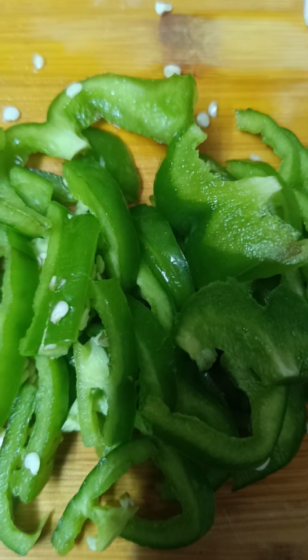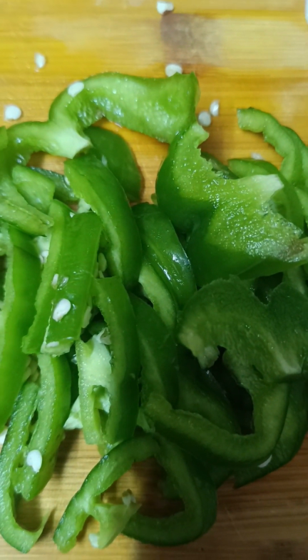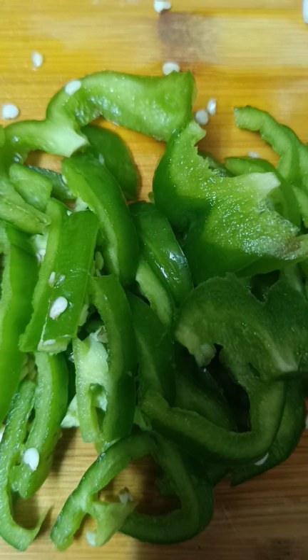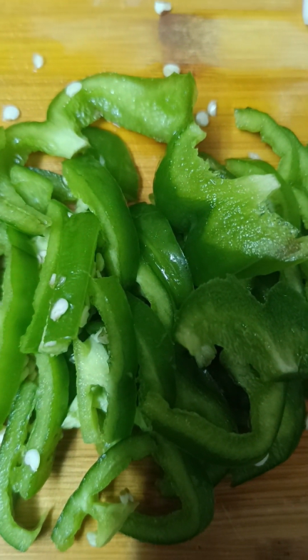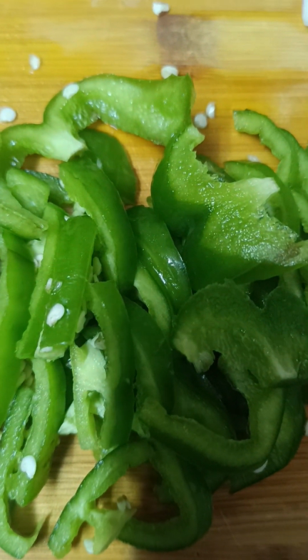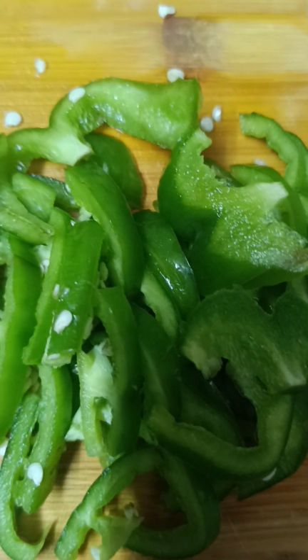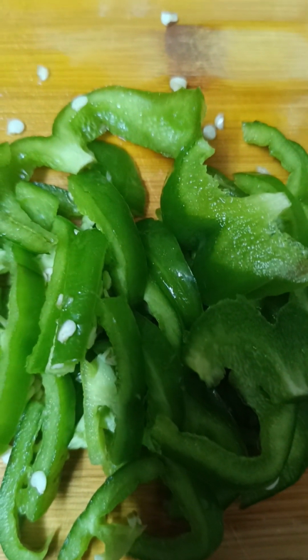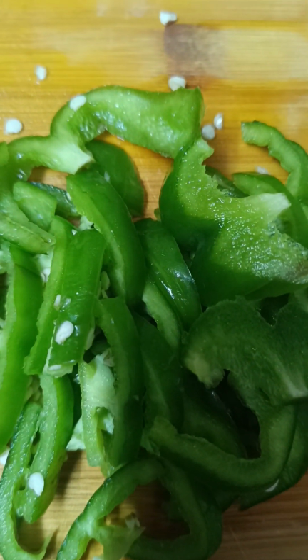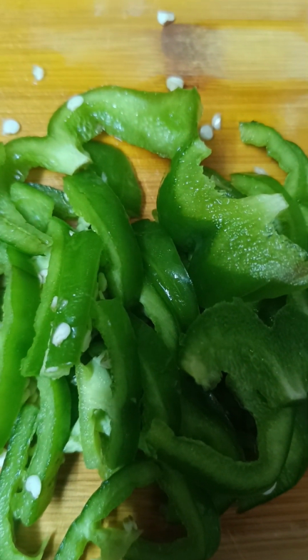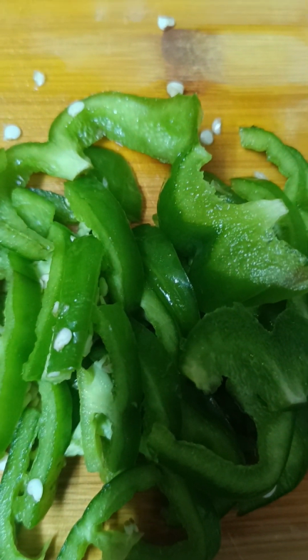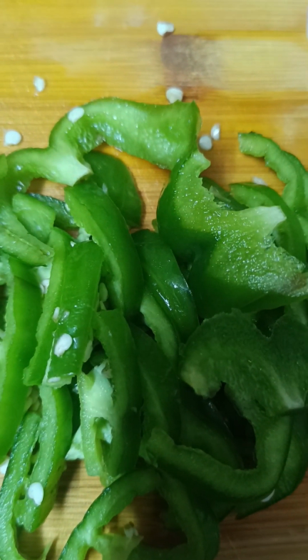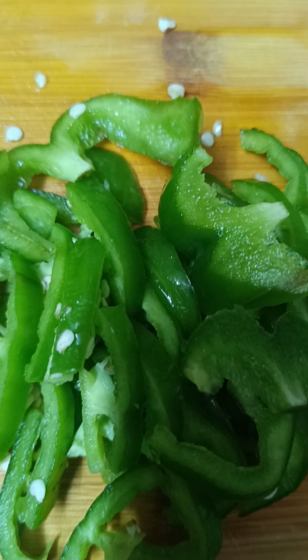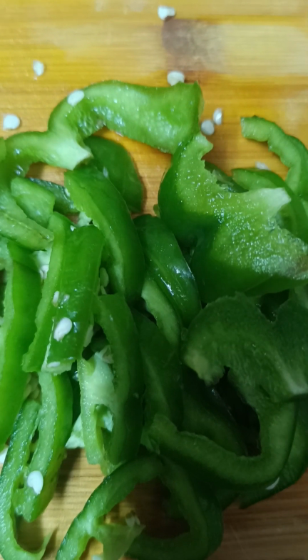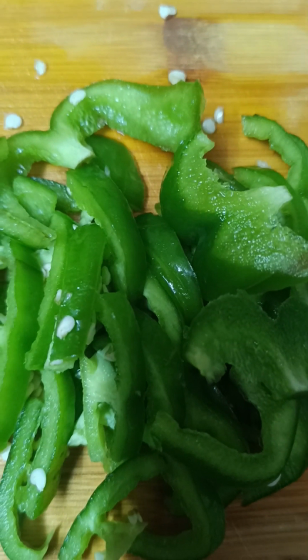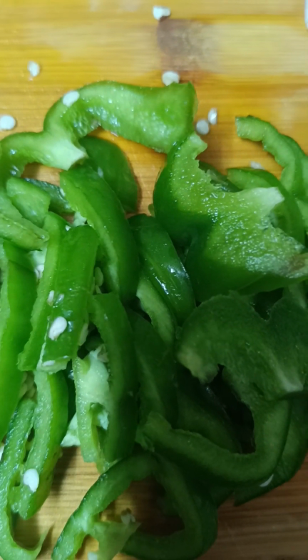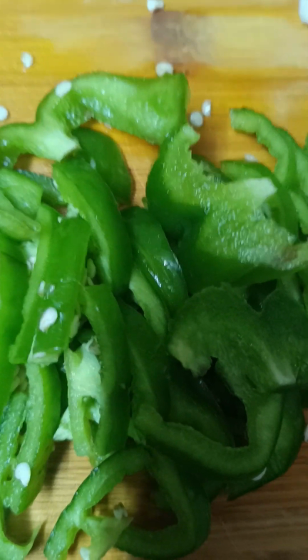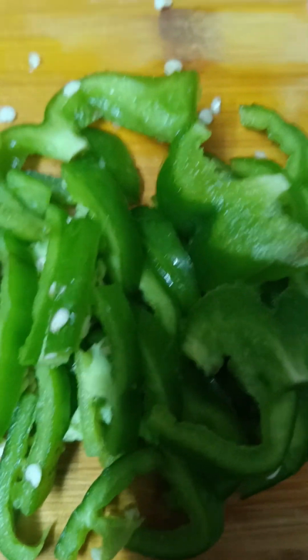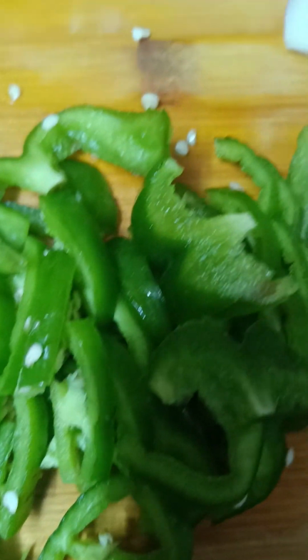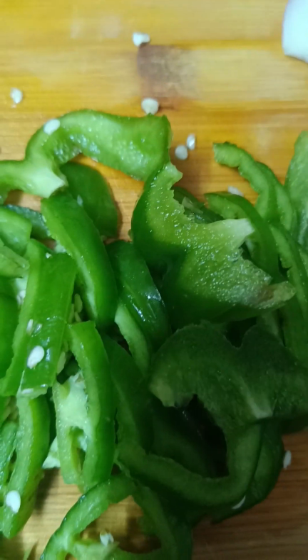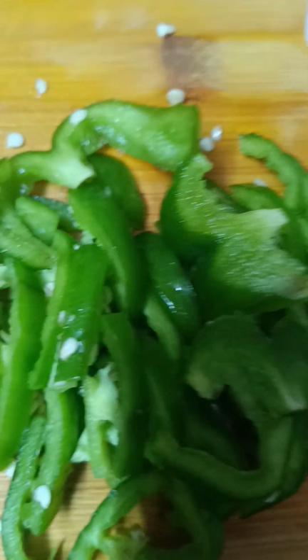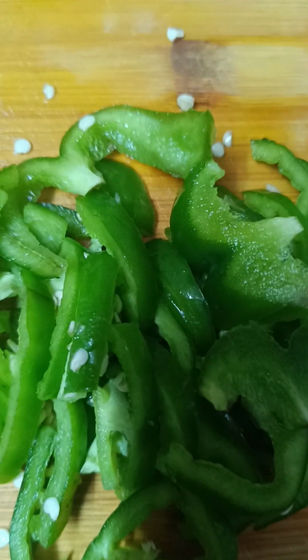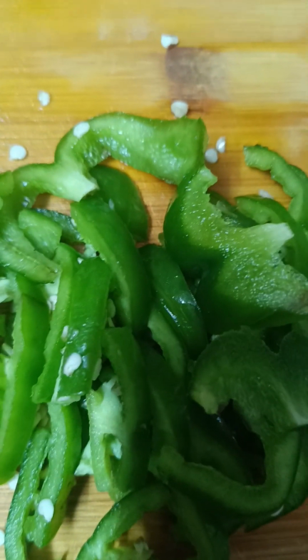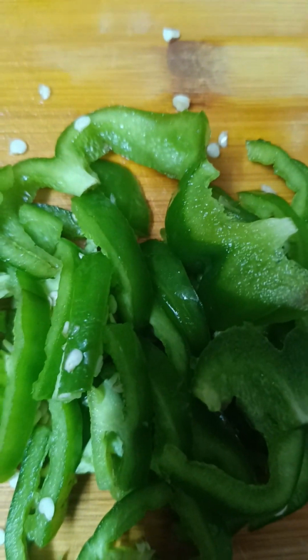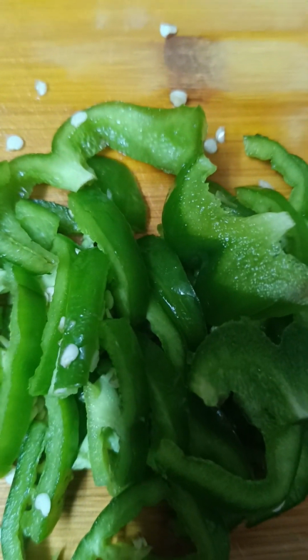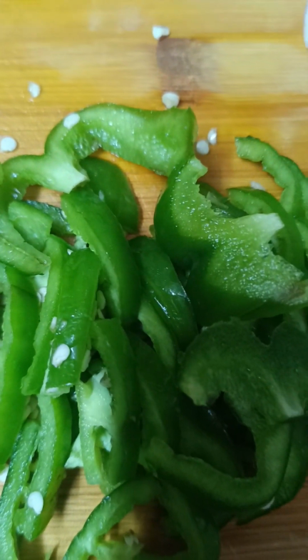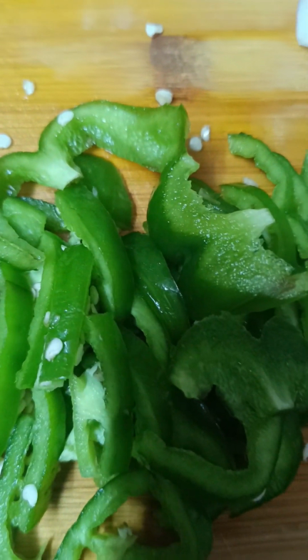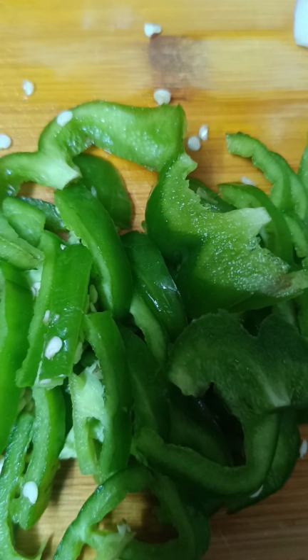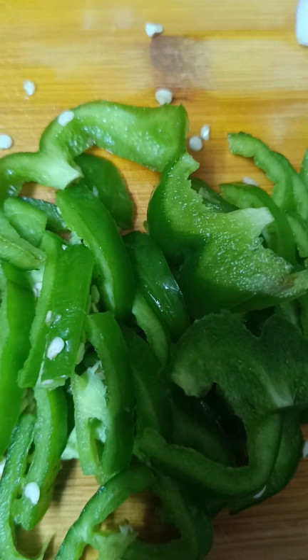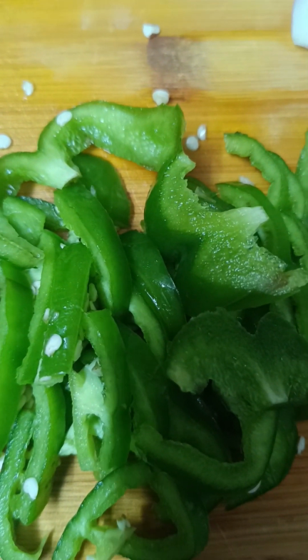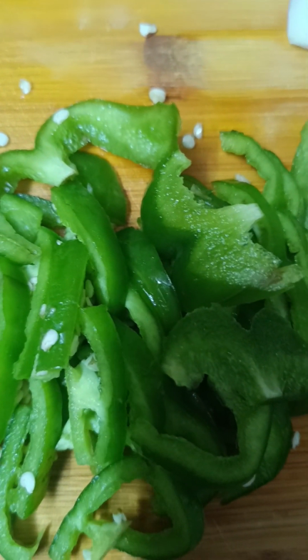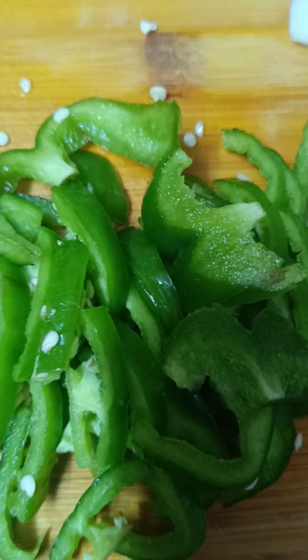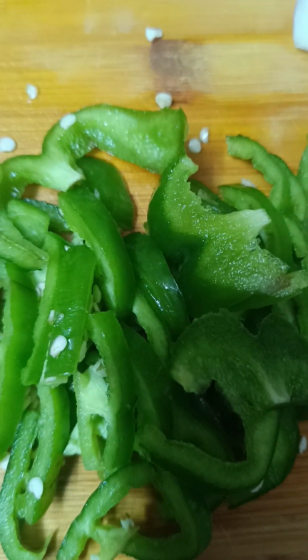Hello guys, welcome back to another cooking video. Basically, today I am going to eat chow mein, which is not available for me.